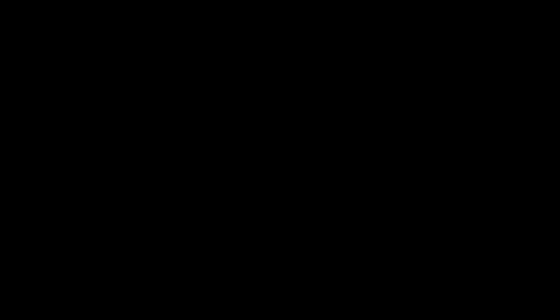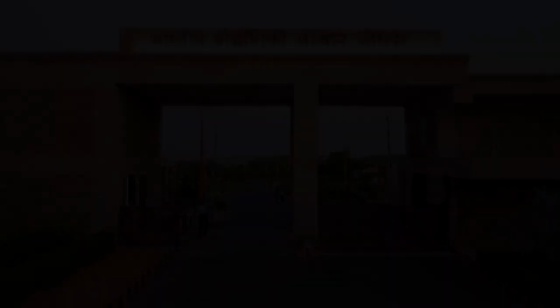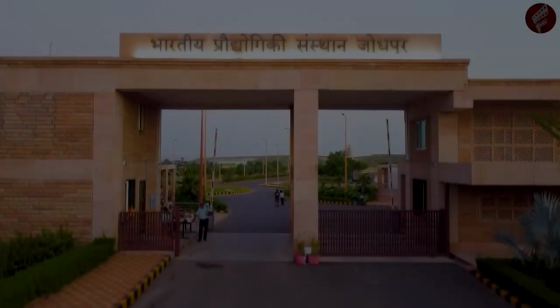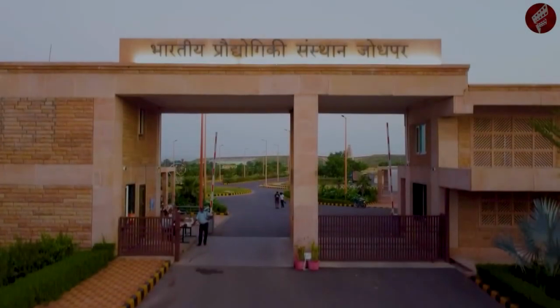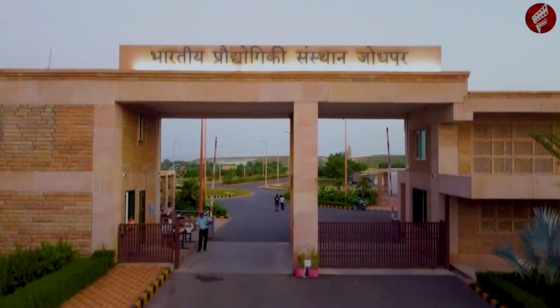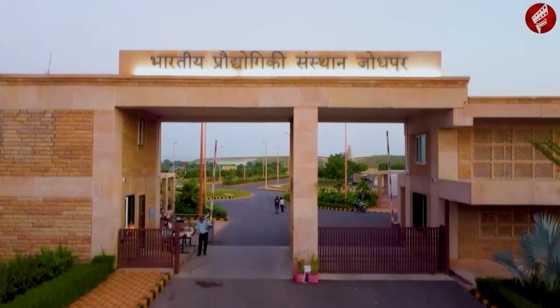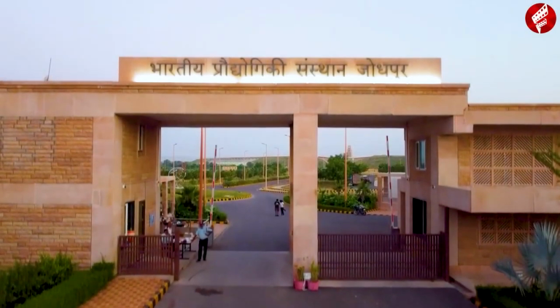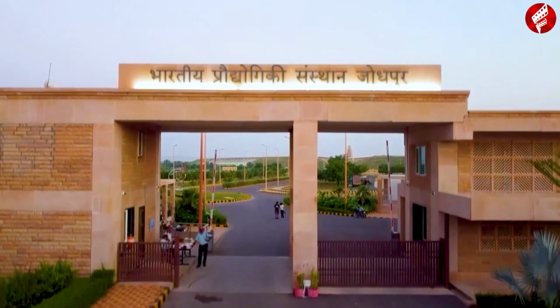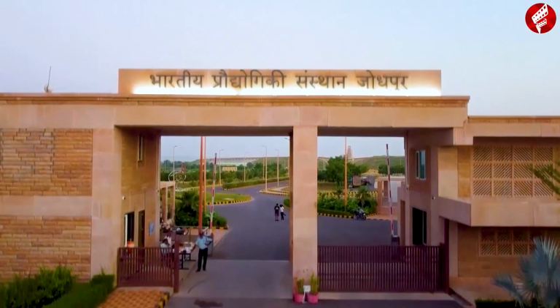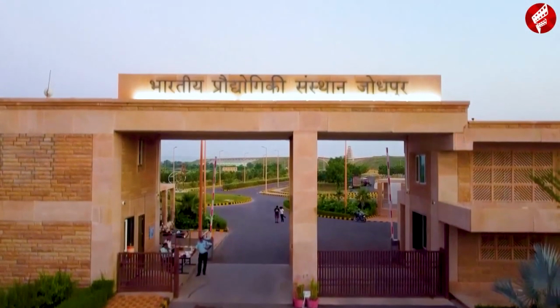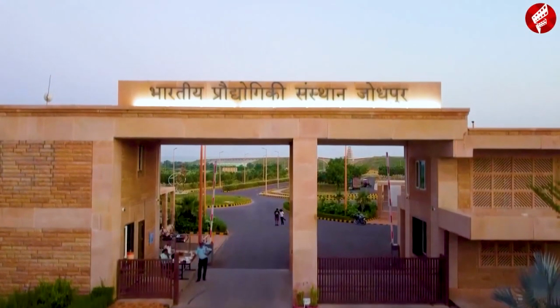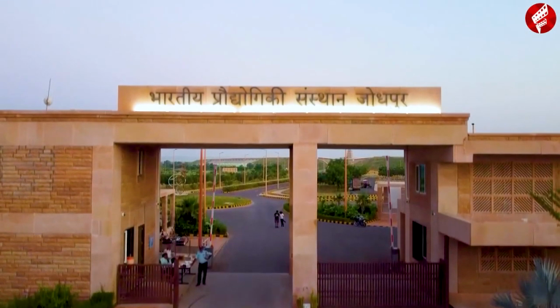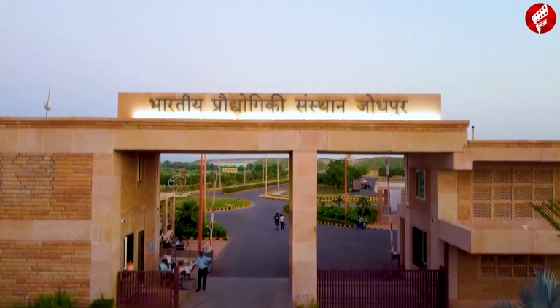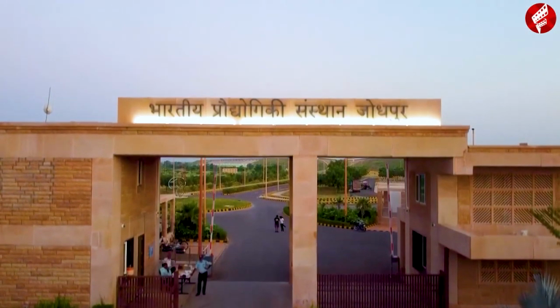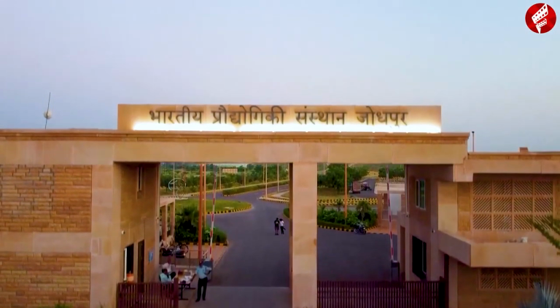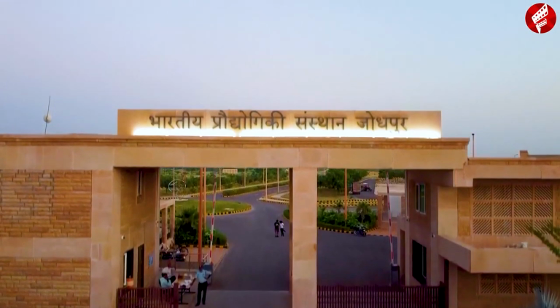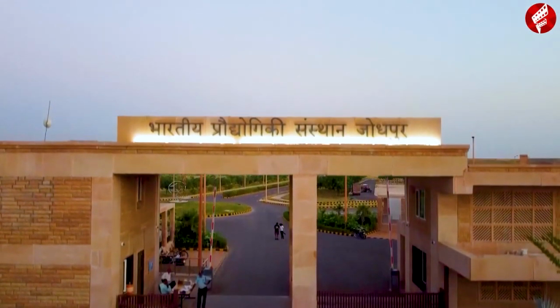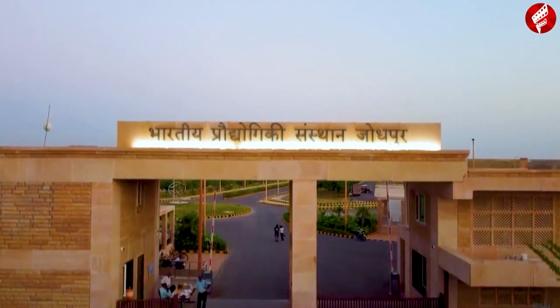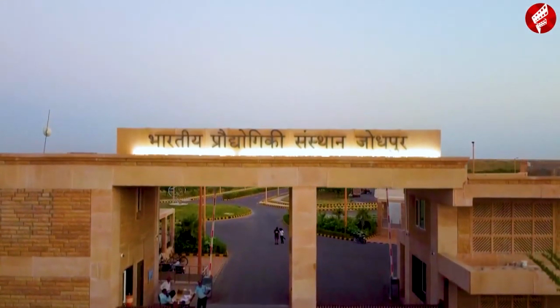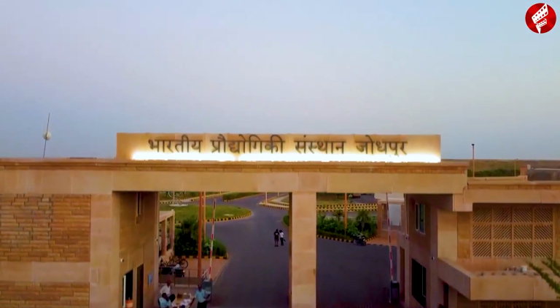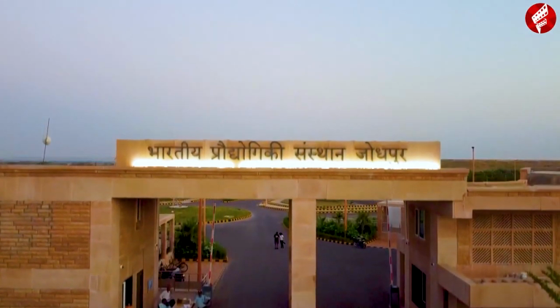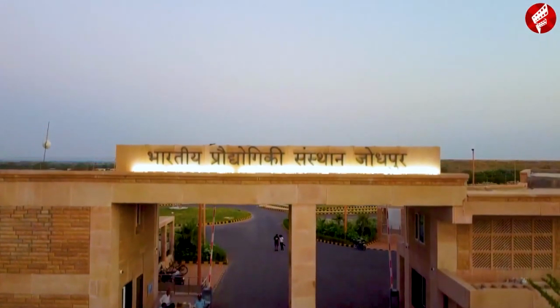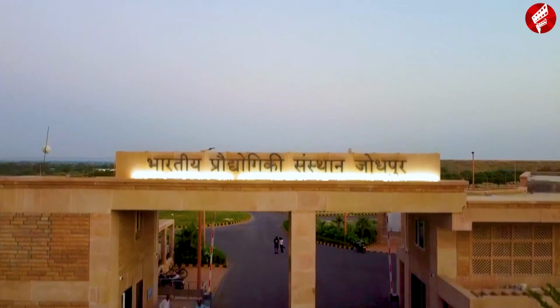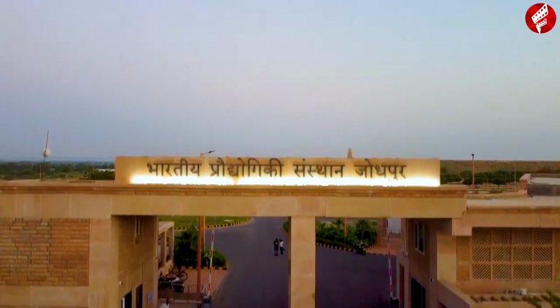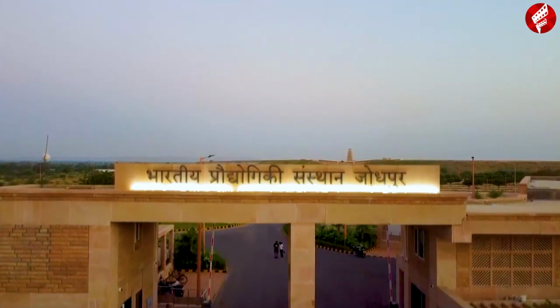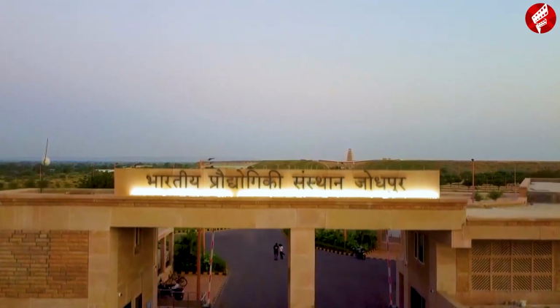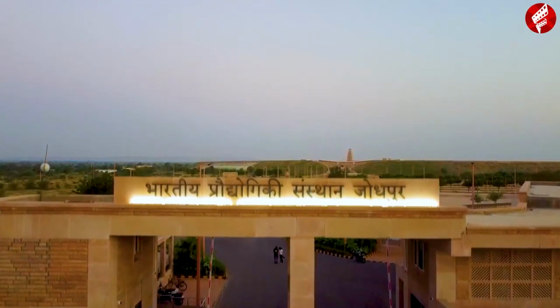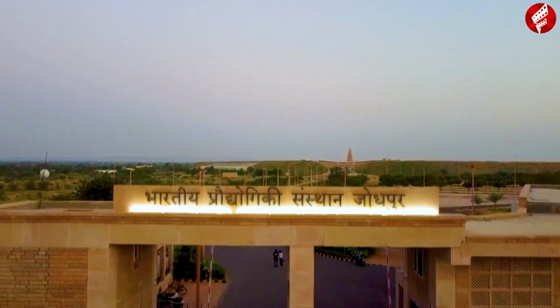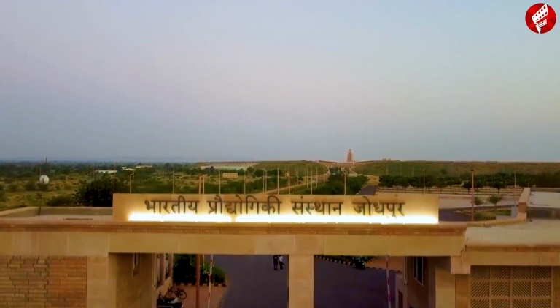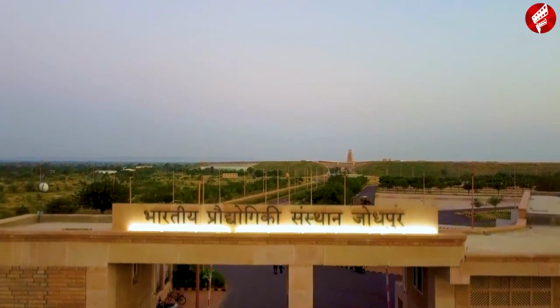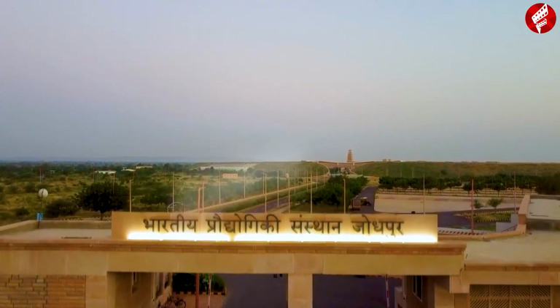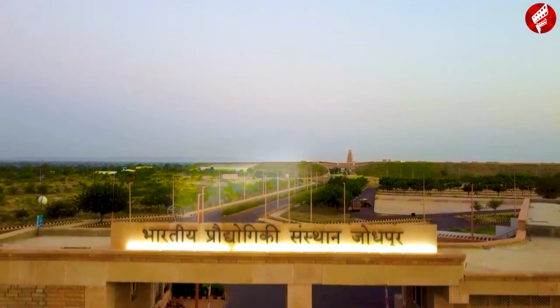Hi, I'm Akshaya and I'm Dhruv. Today we're going to take you on a virtual tour through the gates of our campus, IIT Jodhpur.